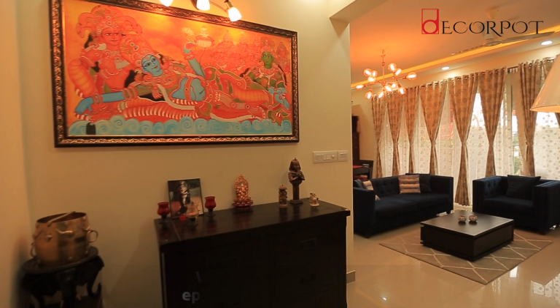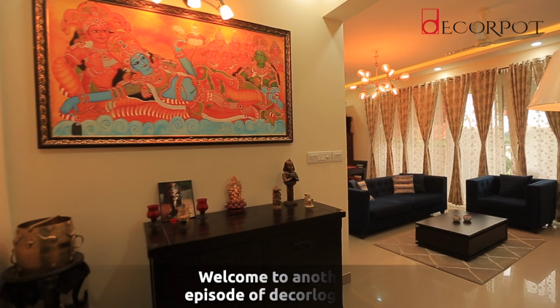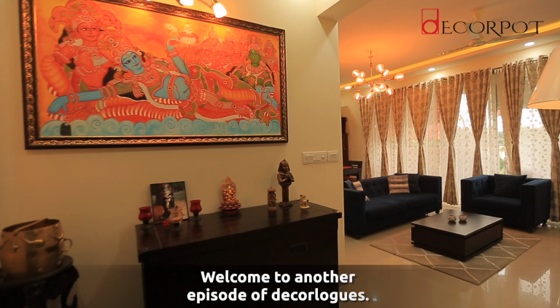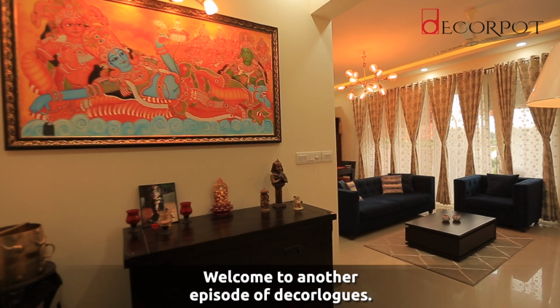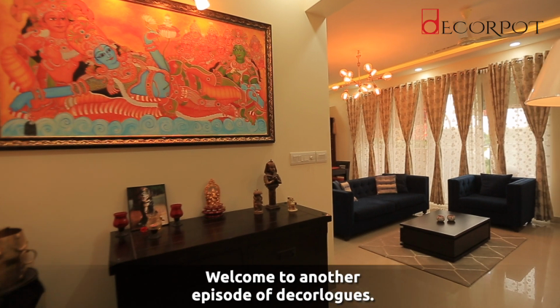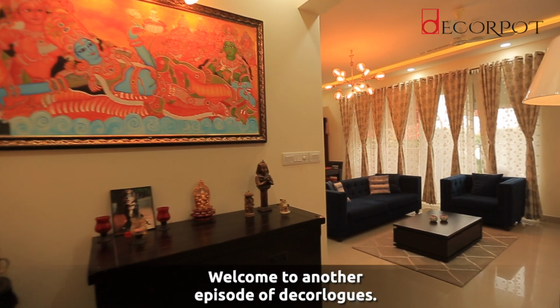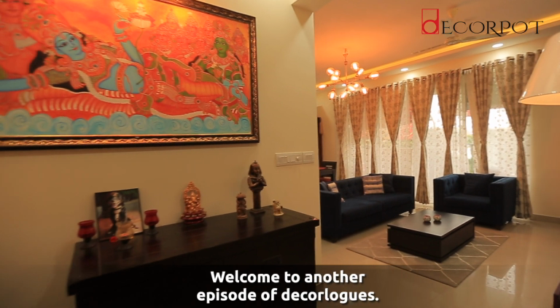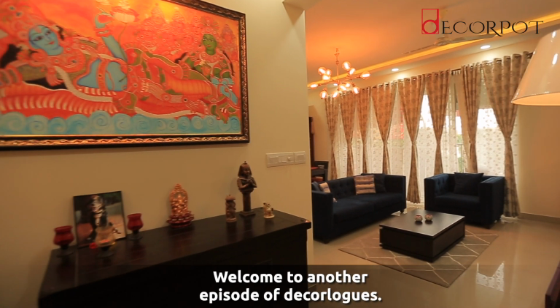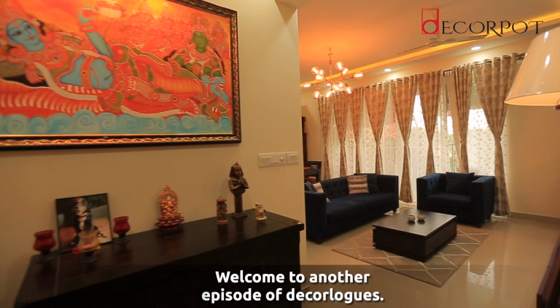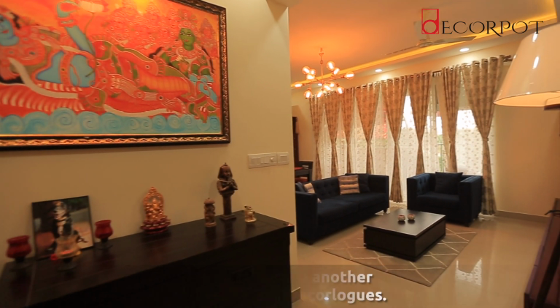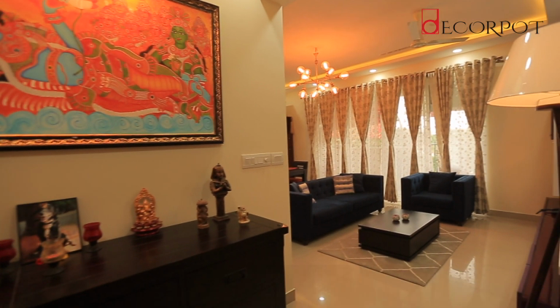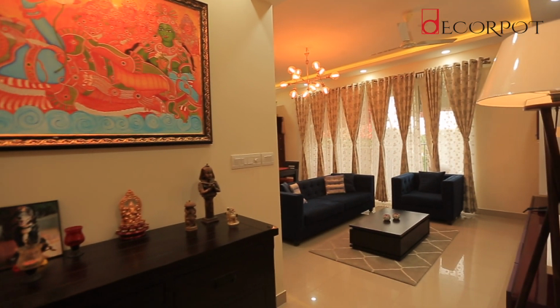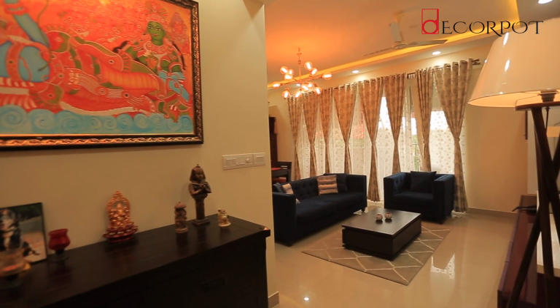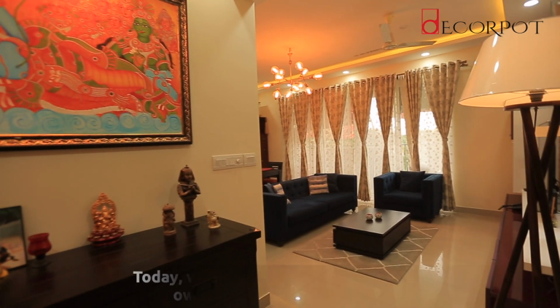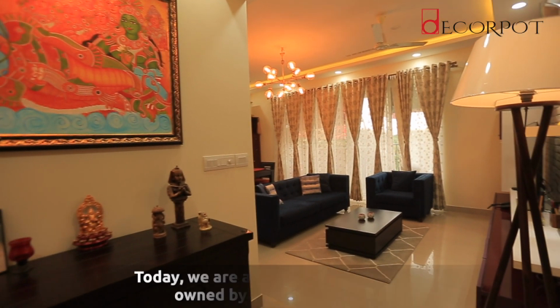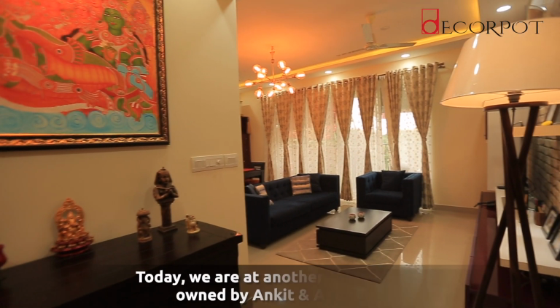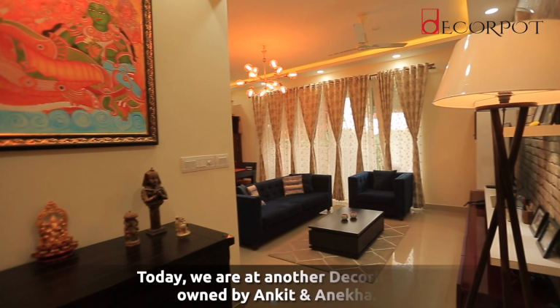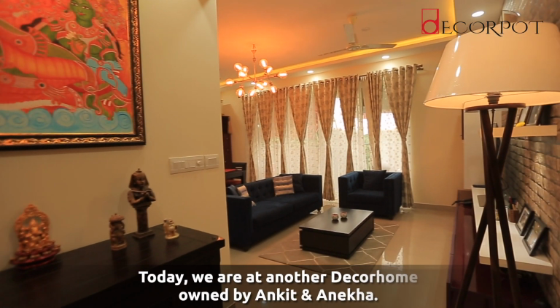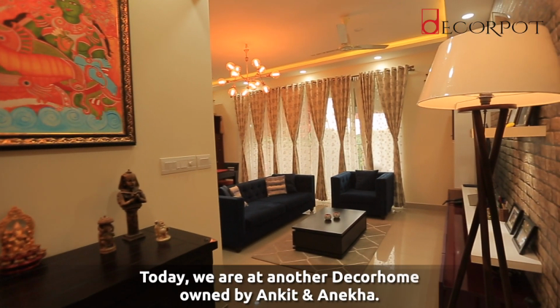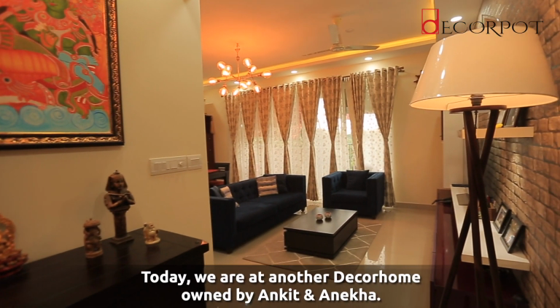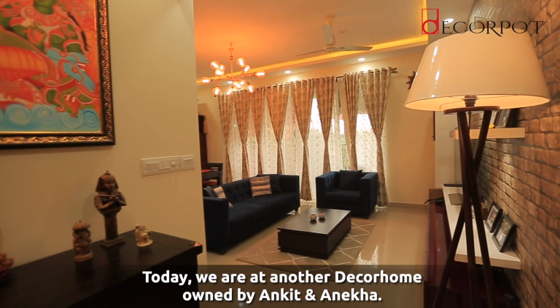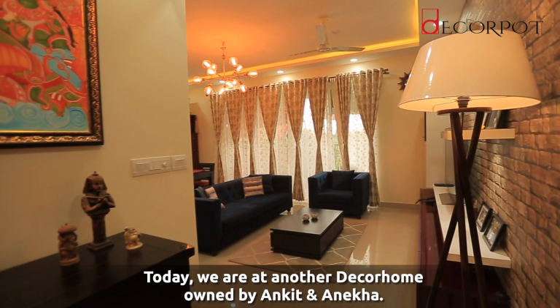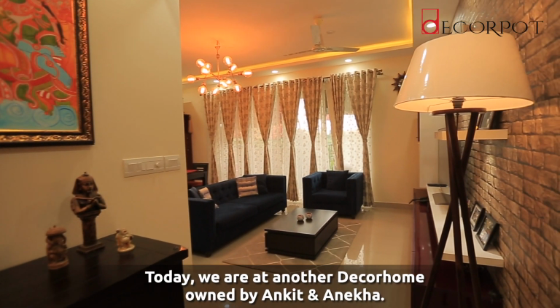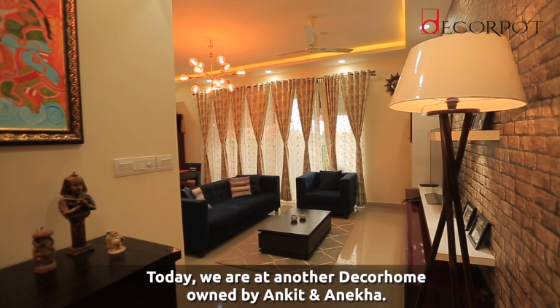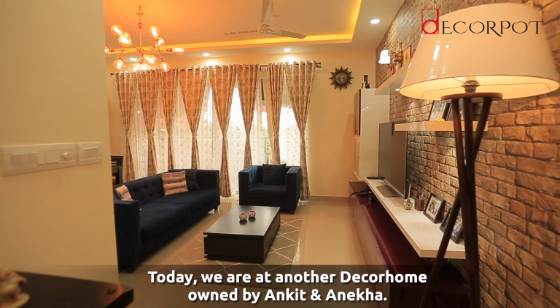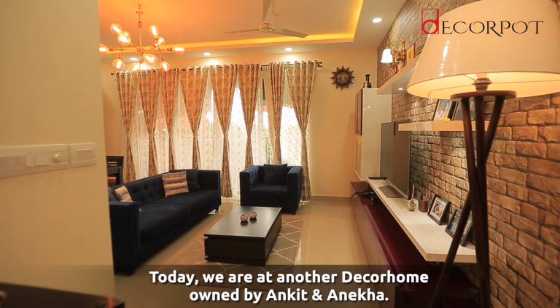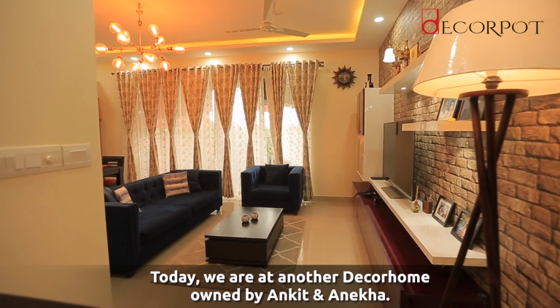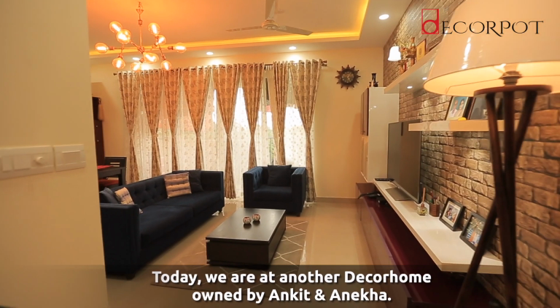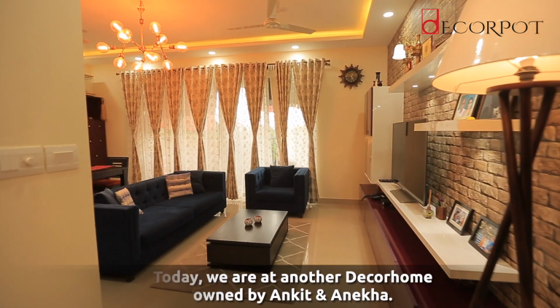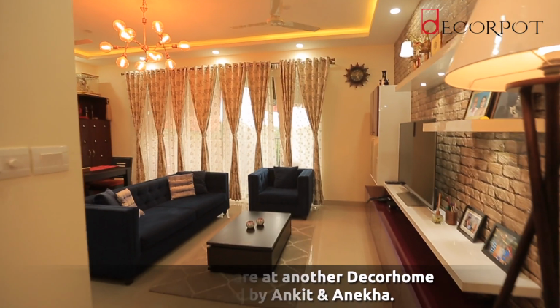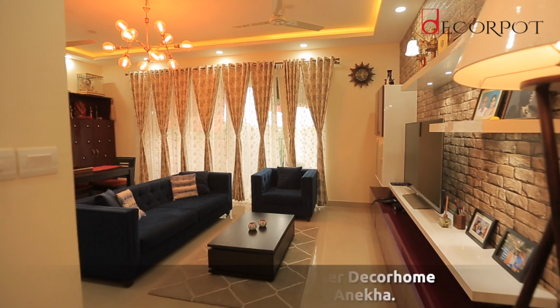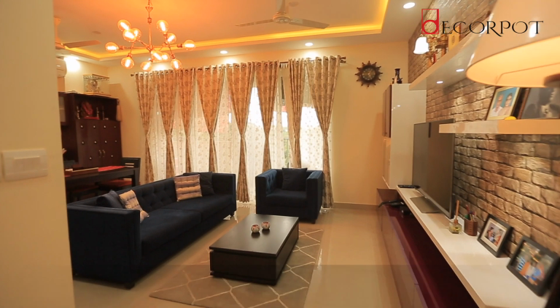Welcome to another episode of DecoLogues. Today we are at another Deco home owned by Ankit and Anika.